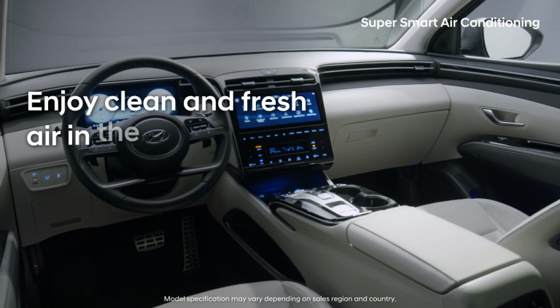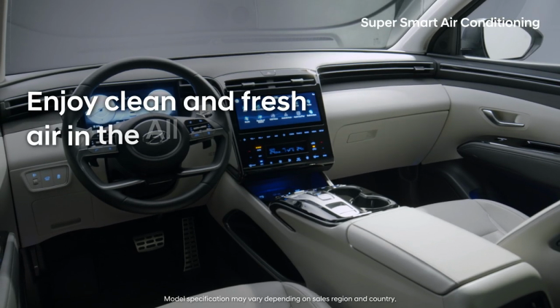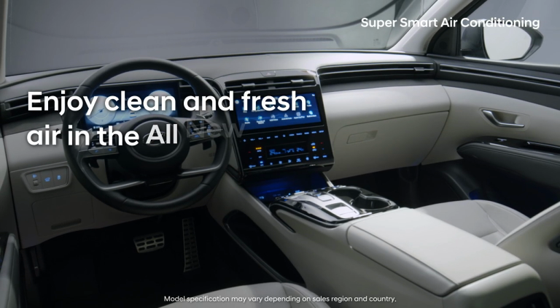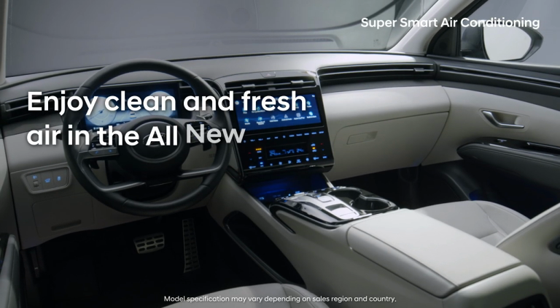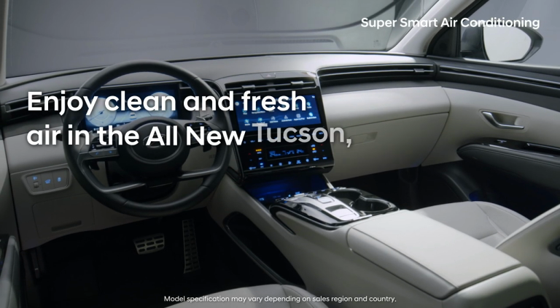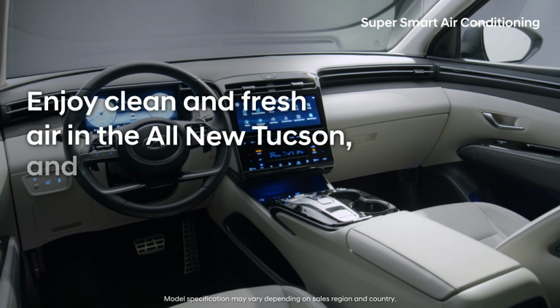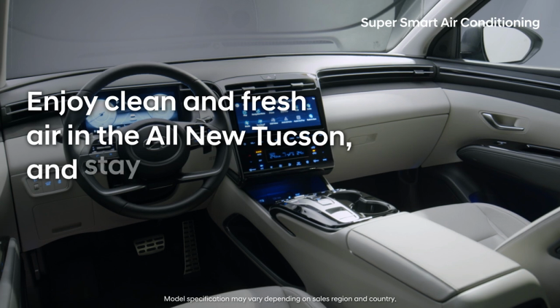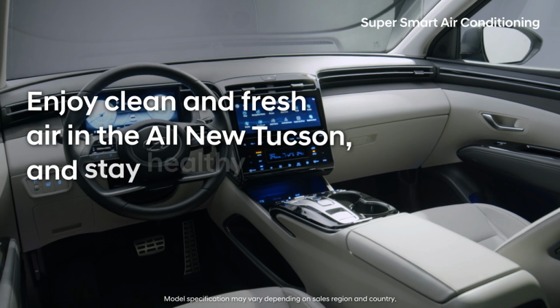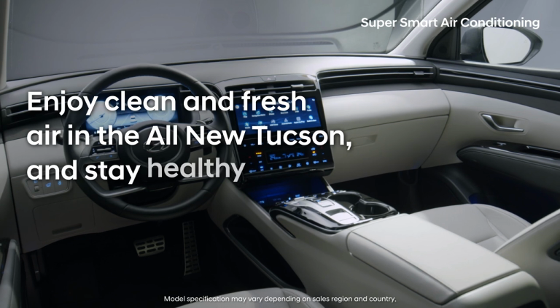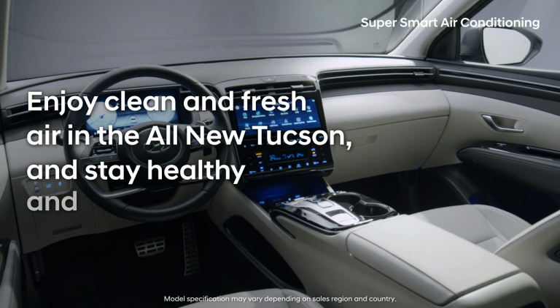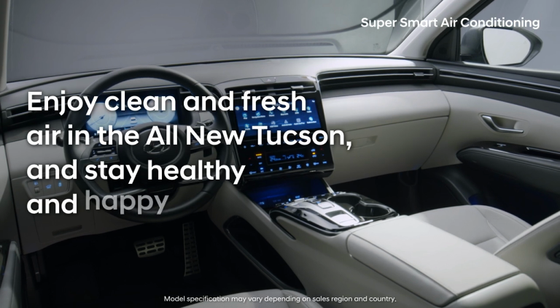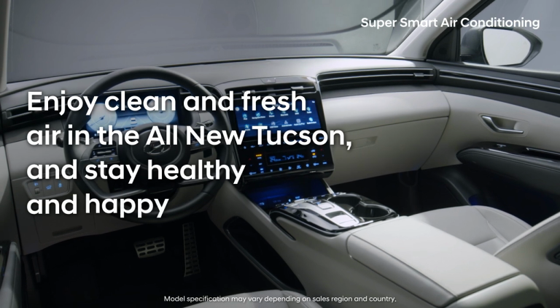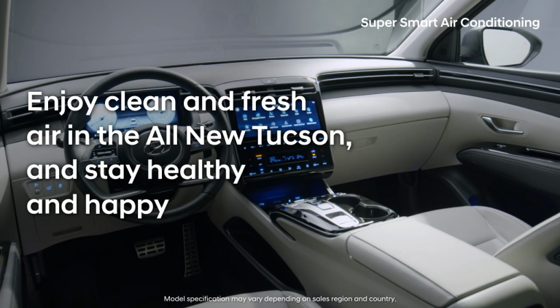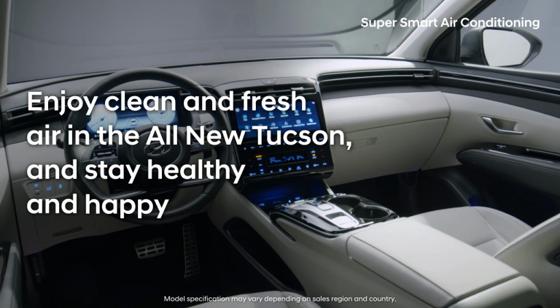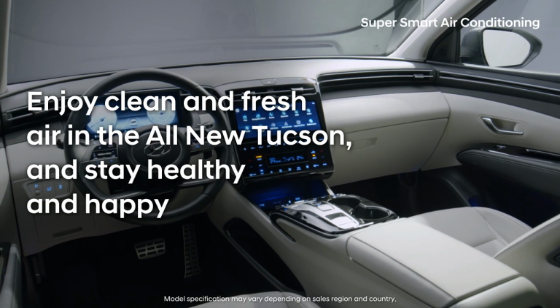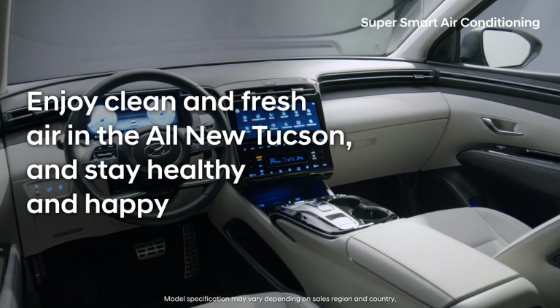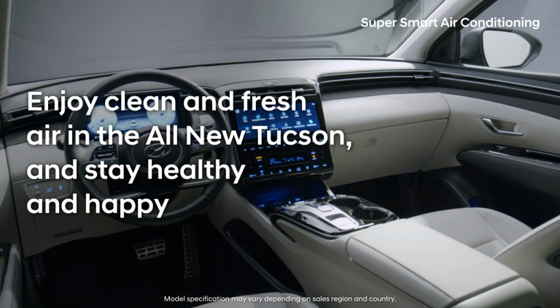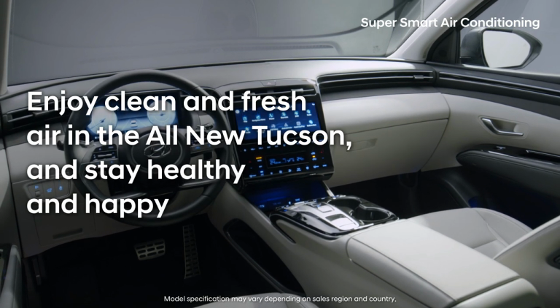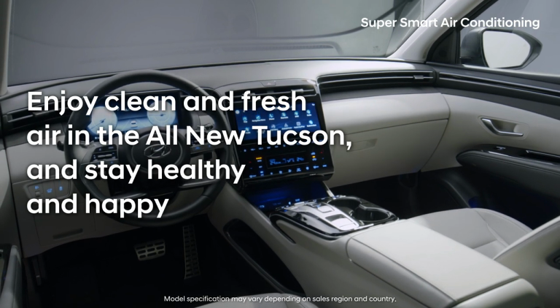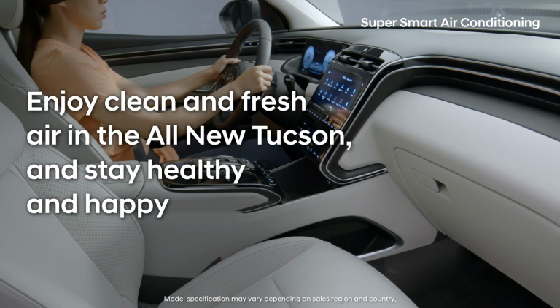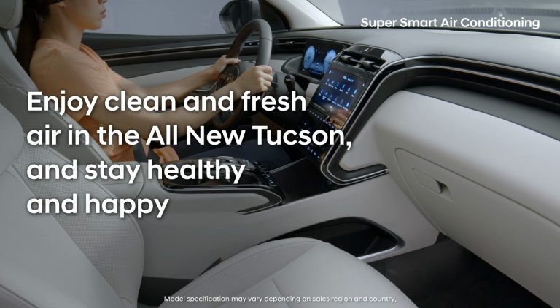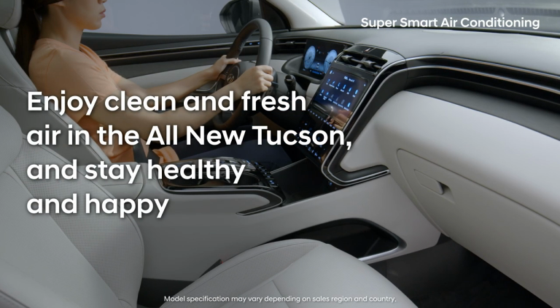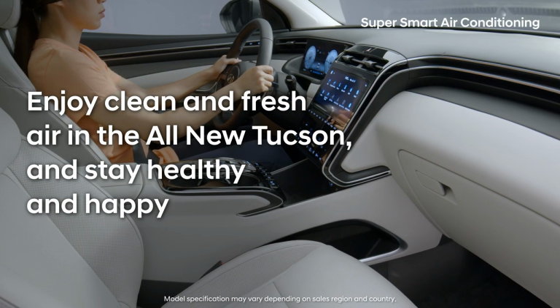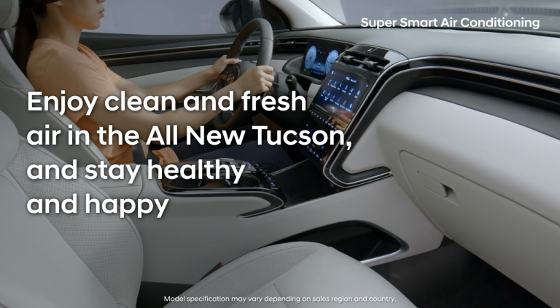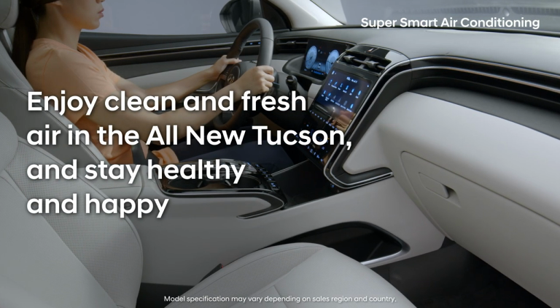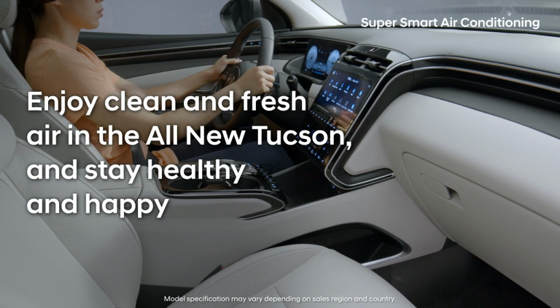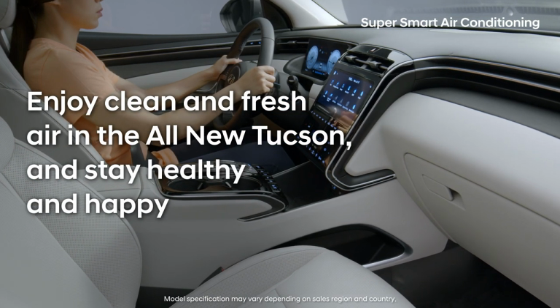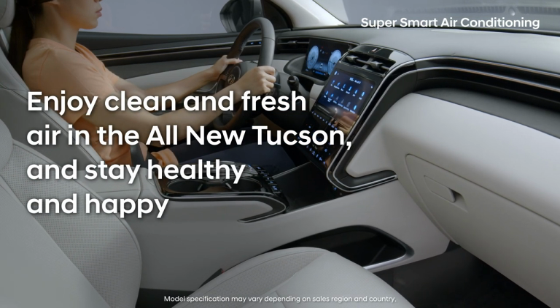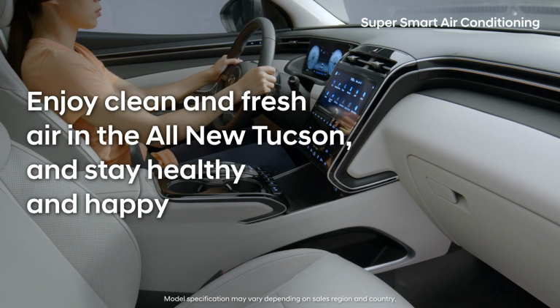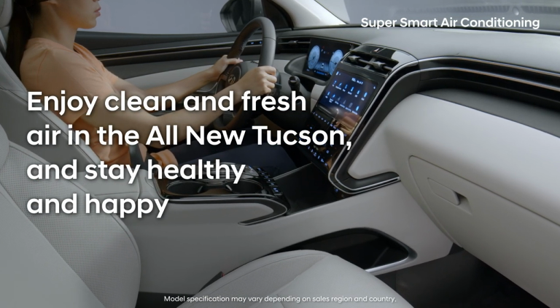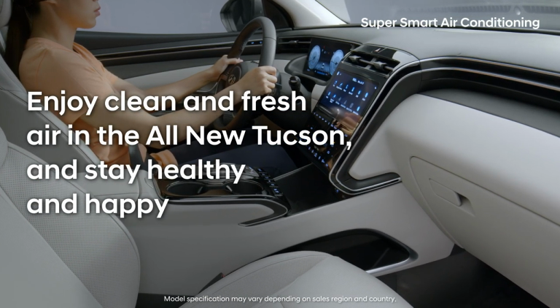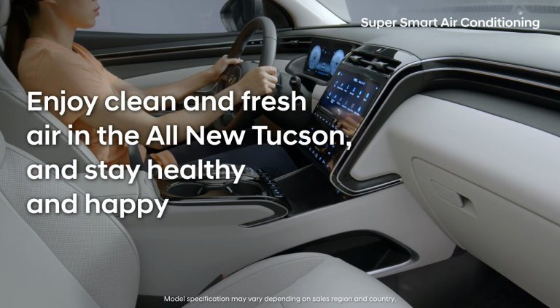Enjoy clean and fresh air in the all-new Tucson and stay healthy and happy.